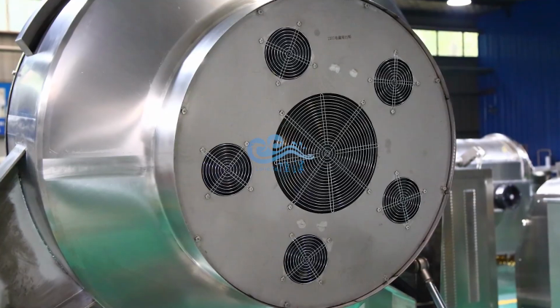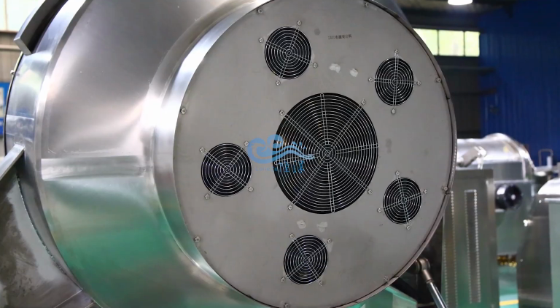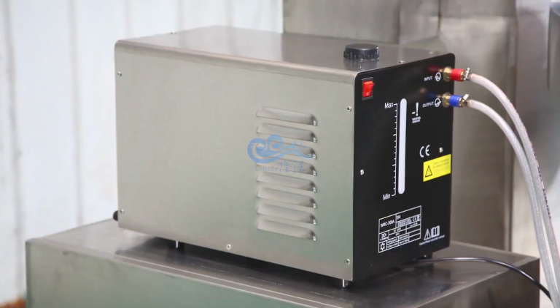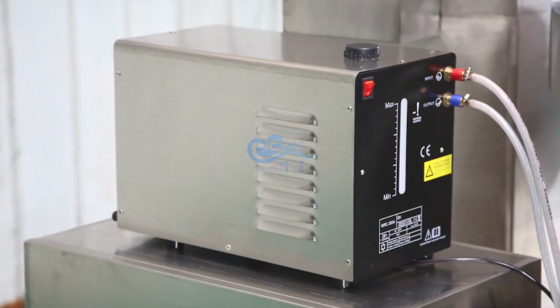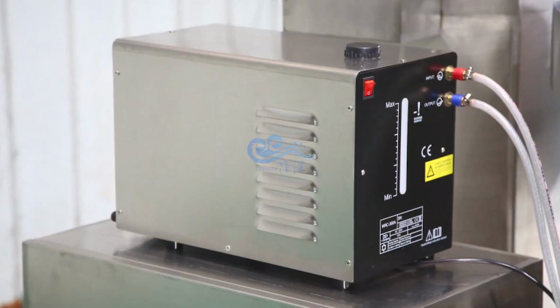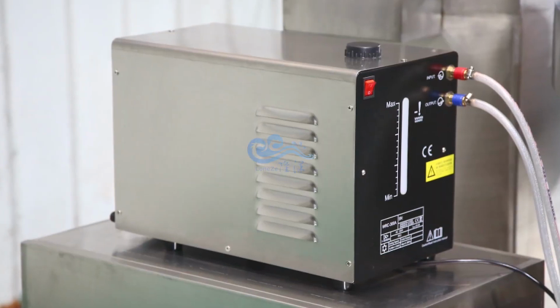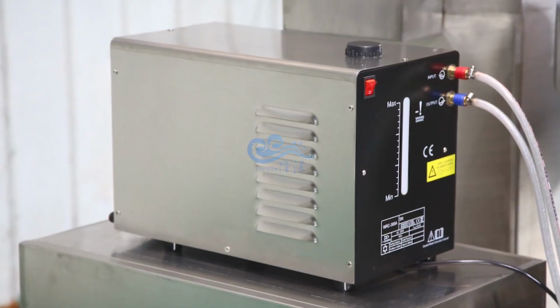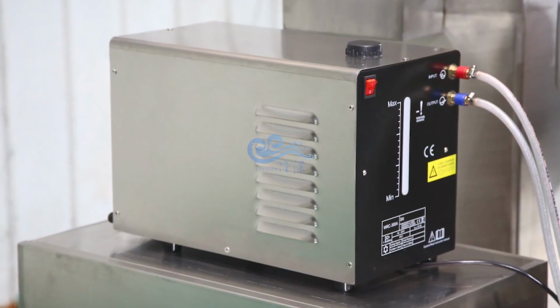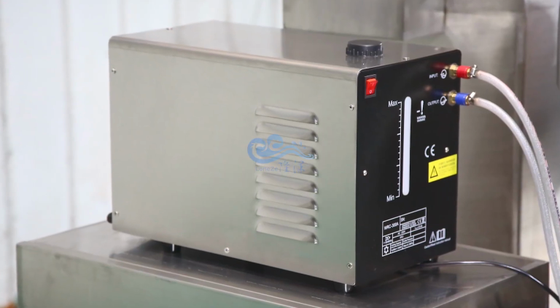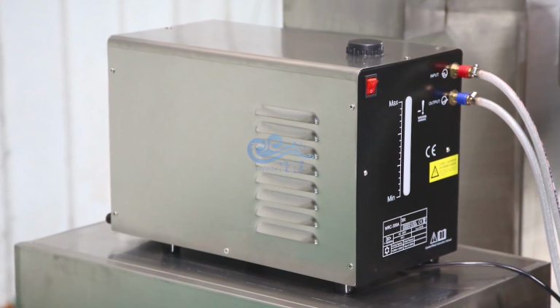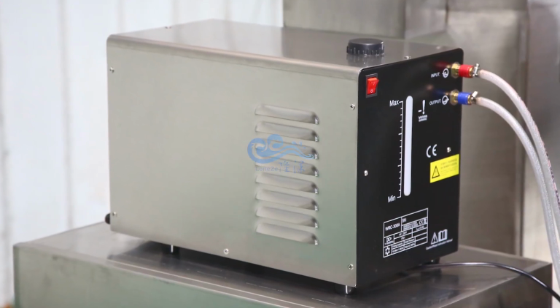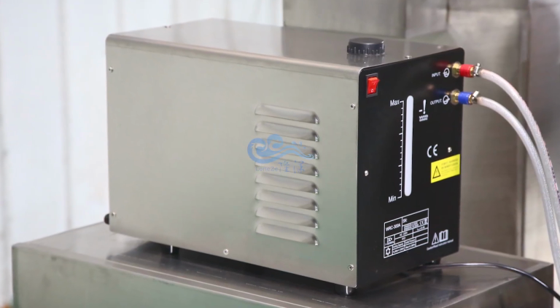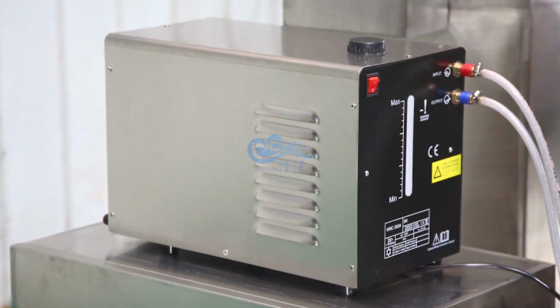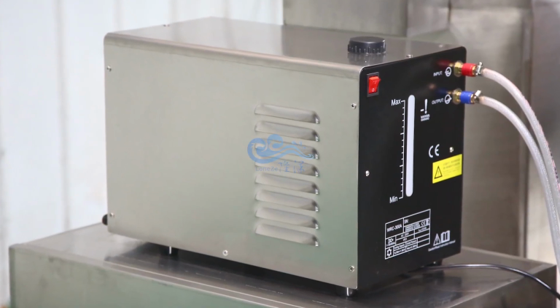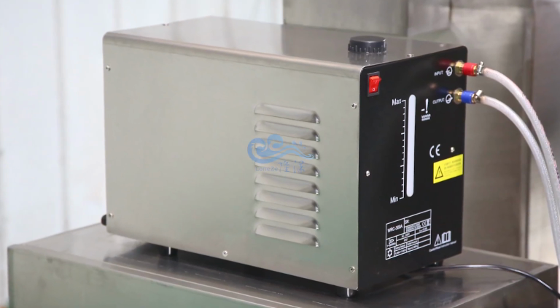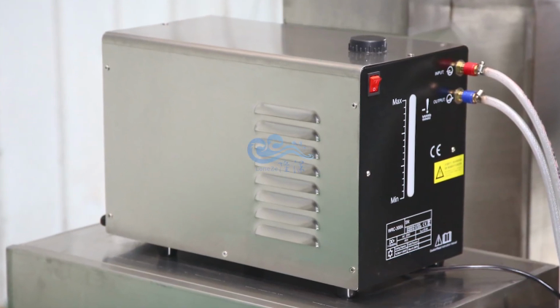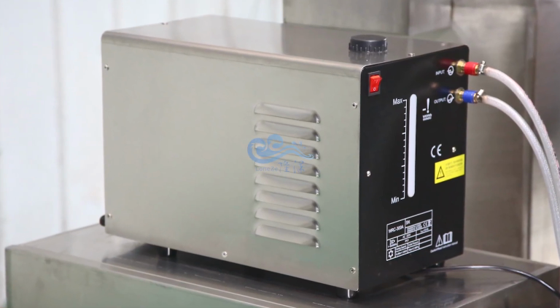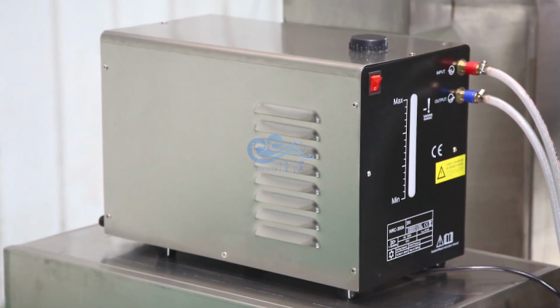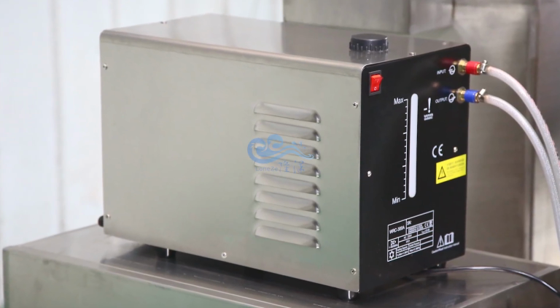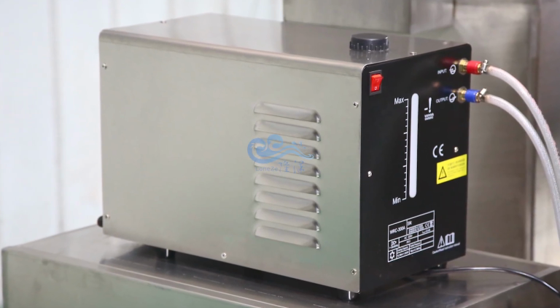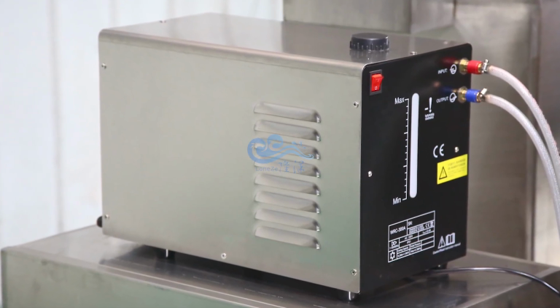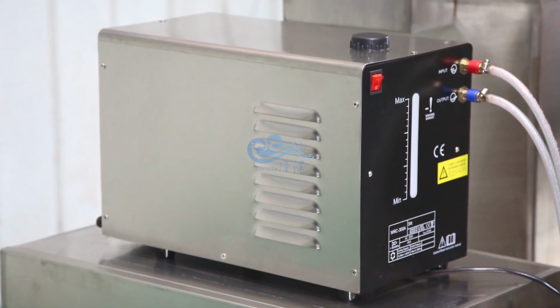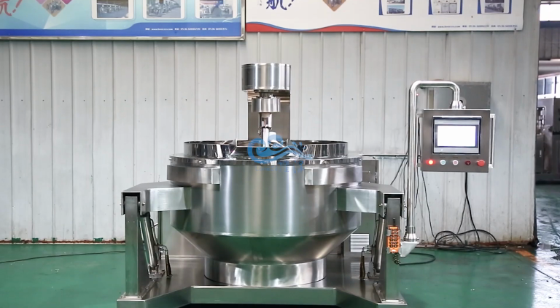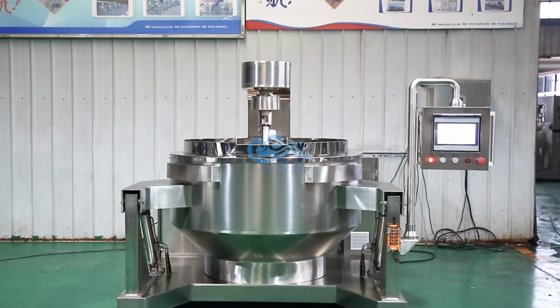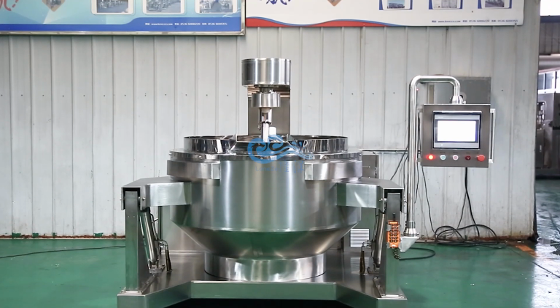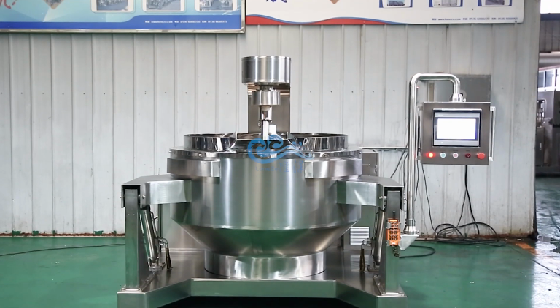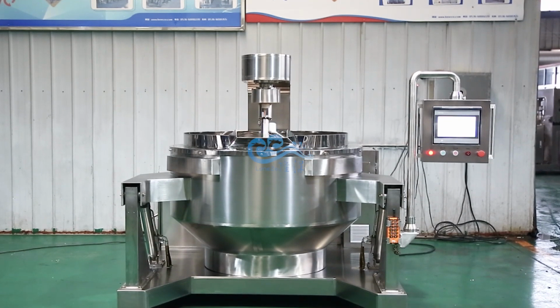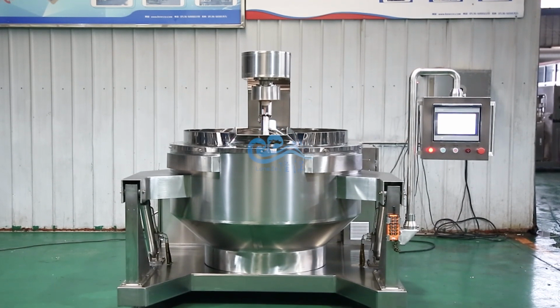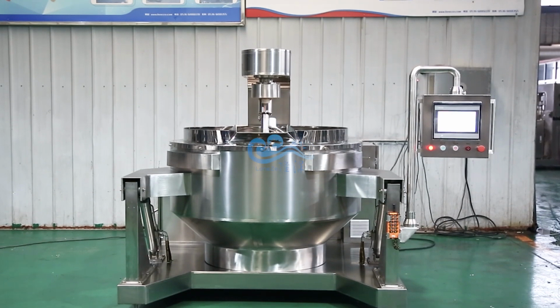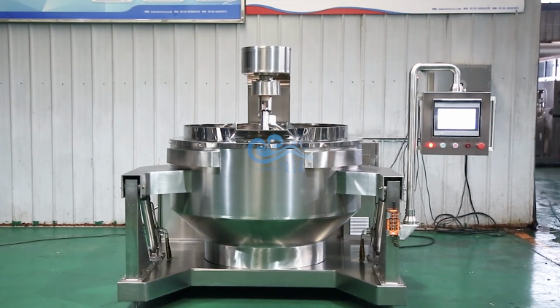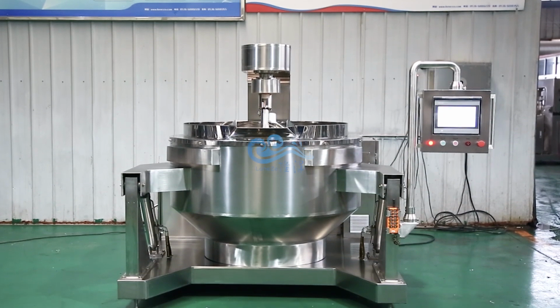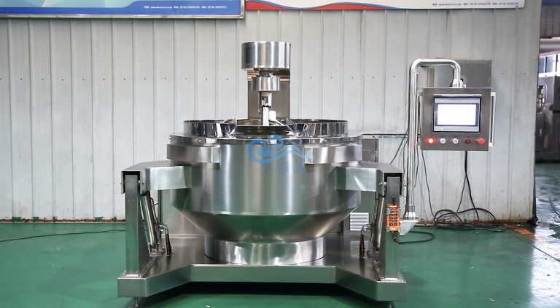Water cooling system, cooling fast. Widely used in cooking all kinds of foods.